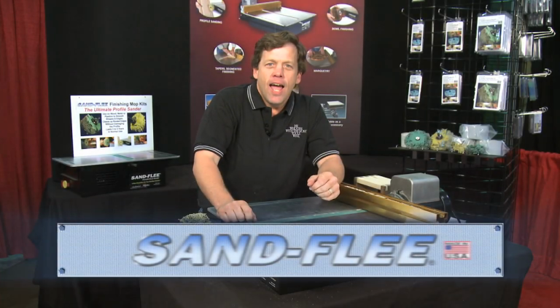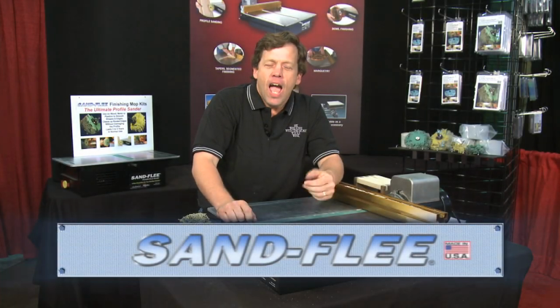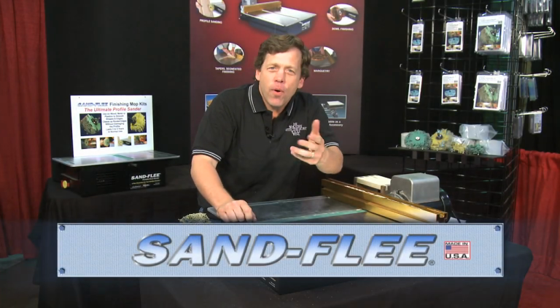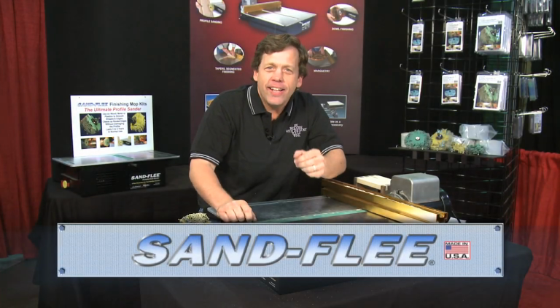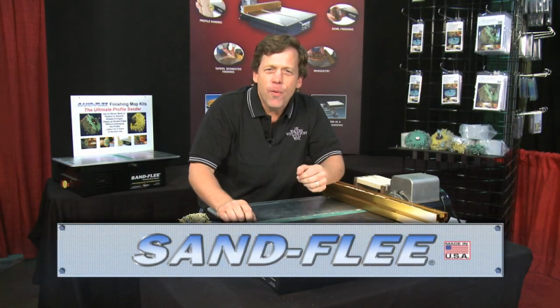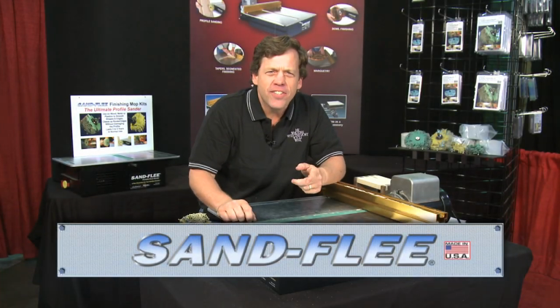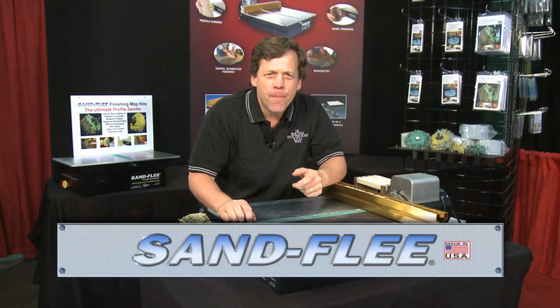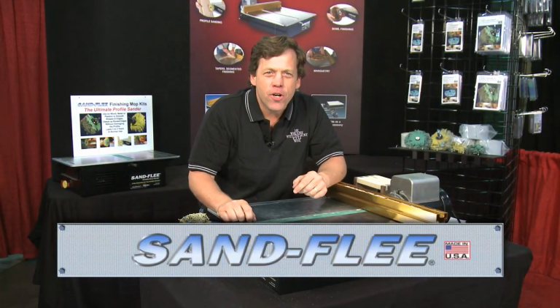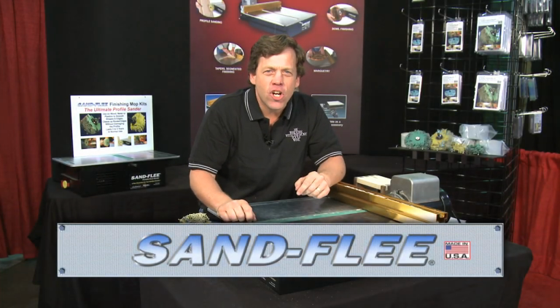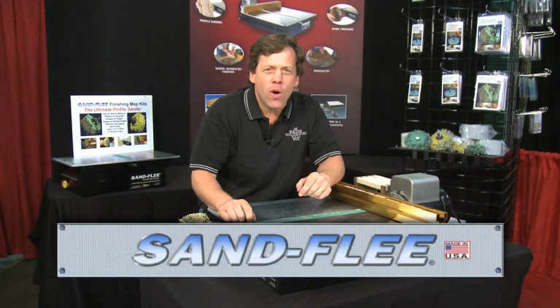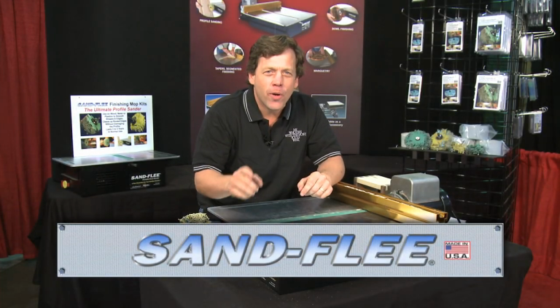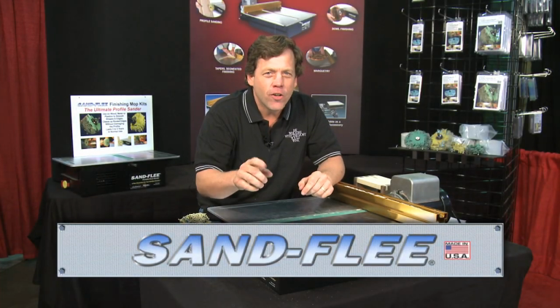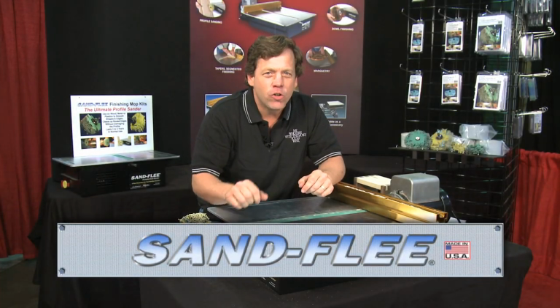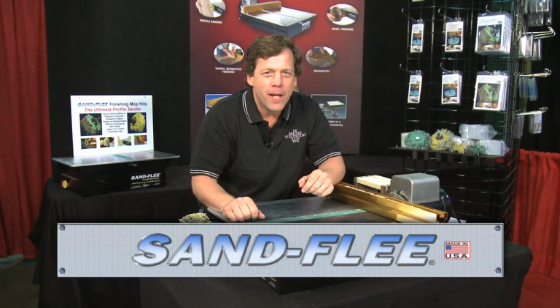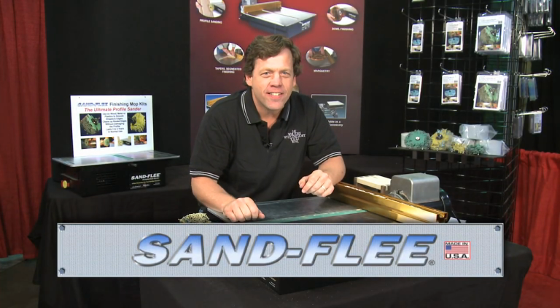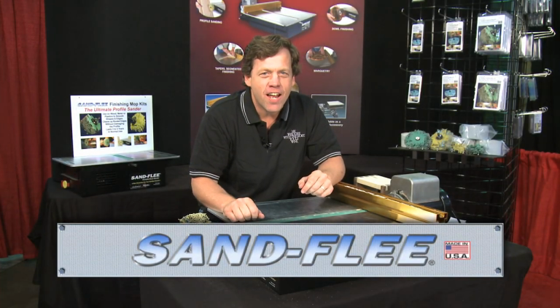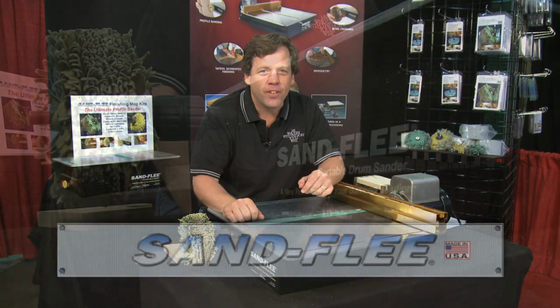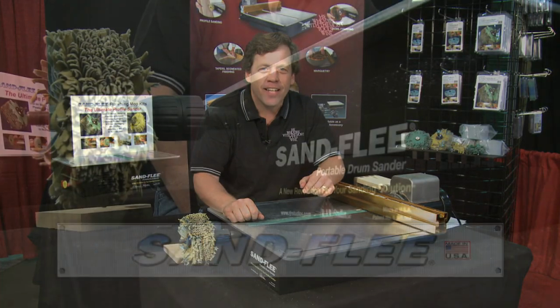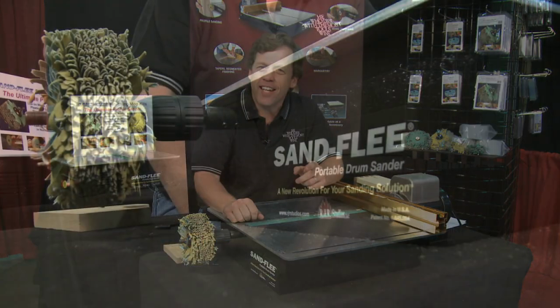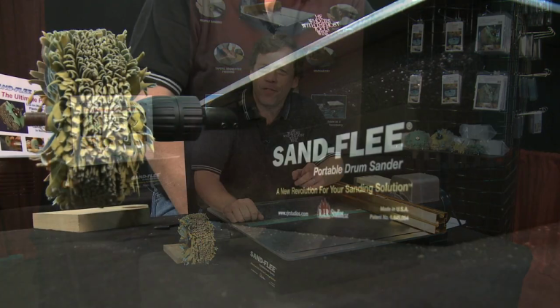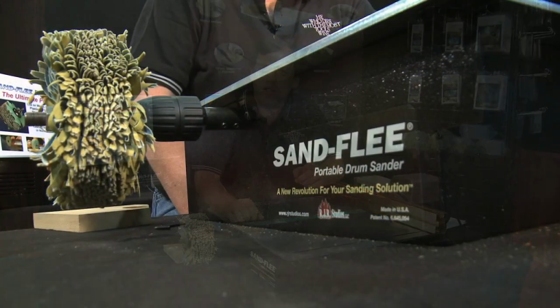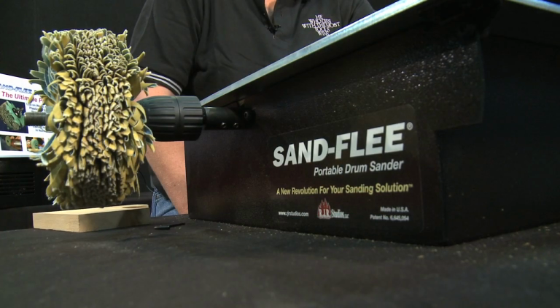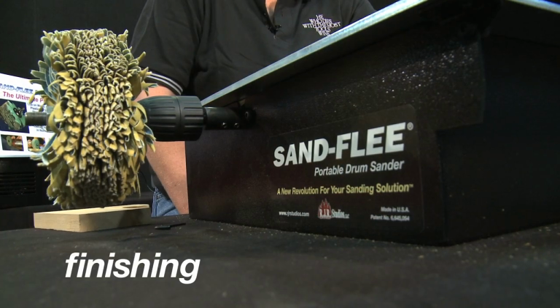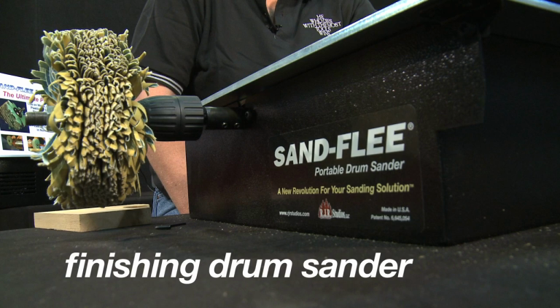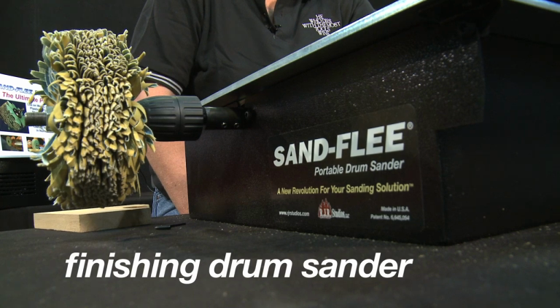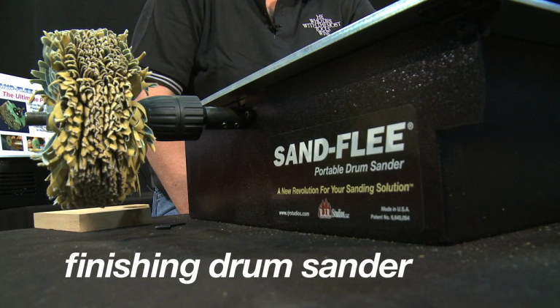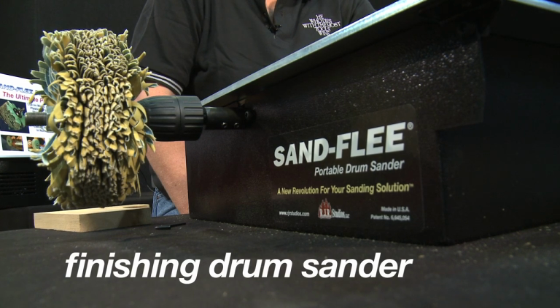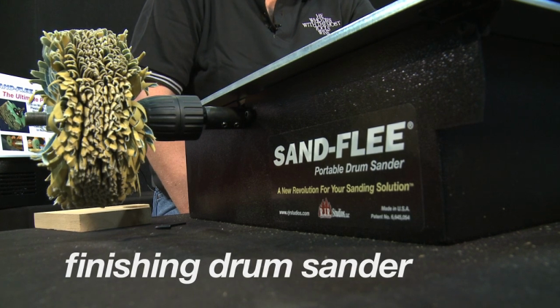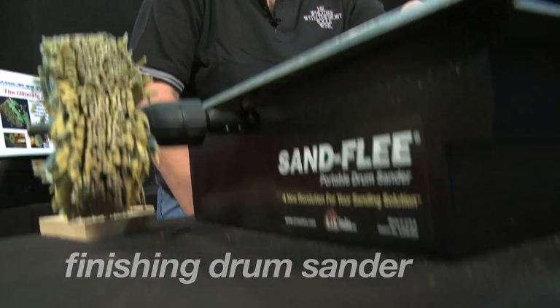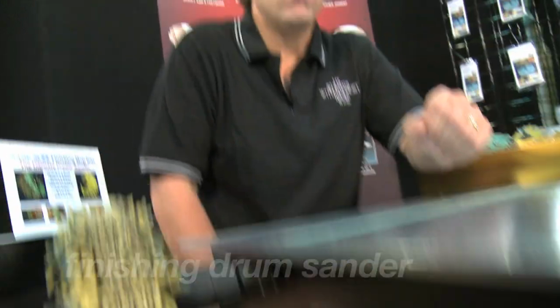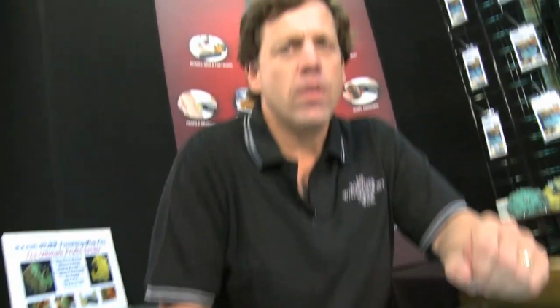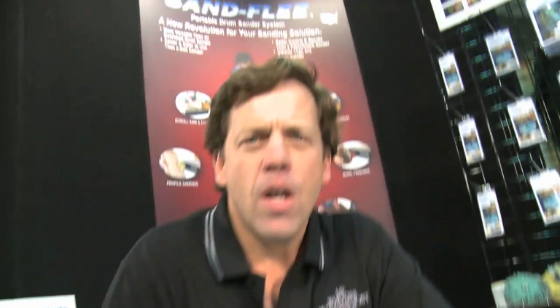Hey, we're in Atlanta. We're setting up for a show, and we're going to talk to you about the Sandfleet. The Sandfleet is a unique, patented finishing drum sander.